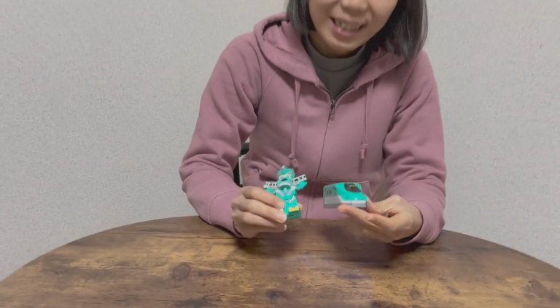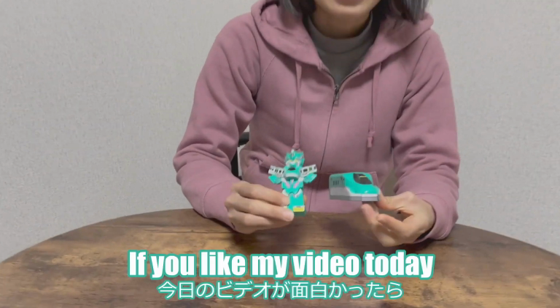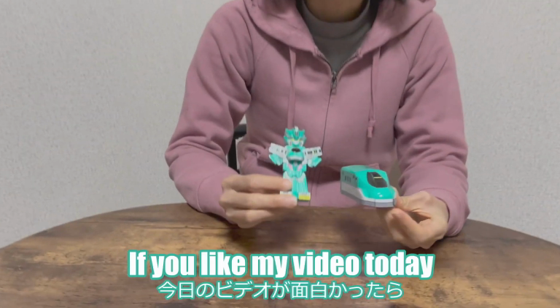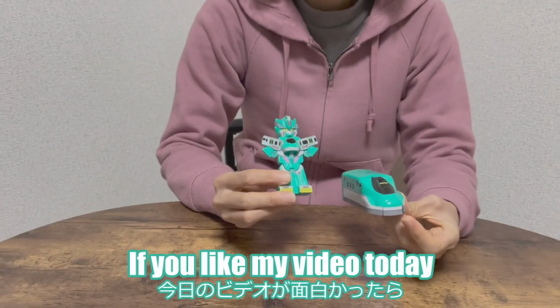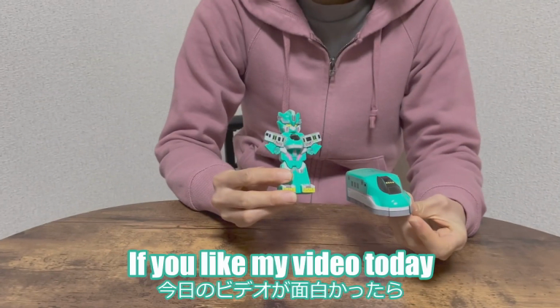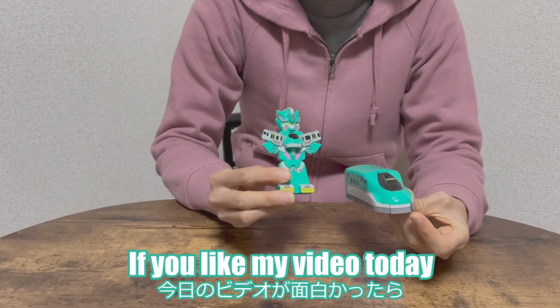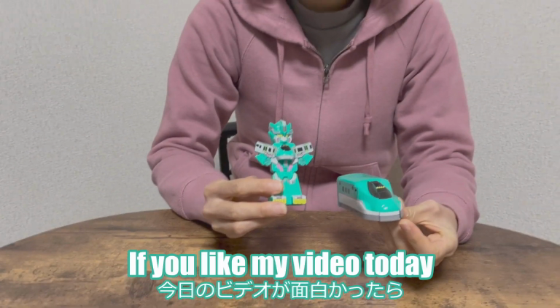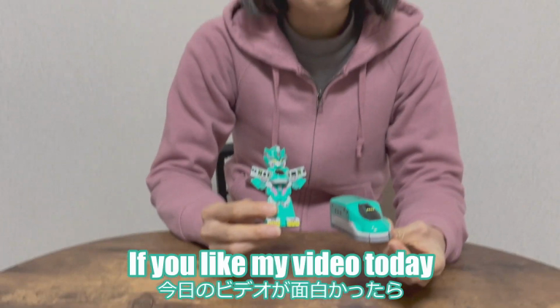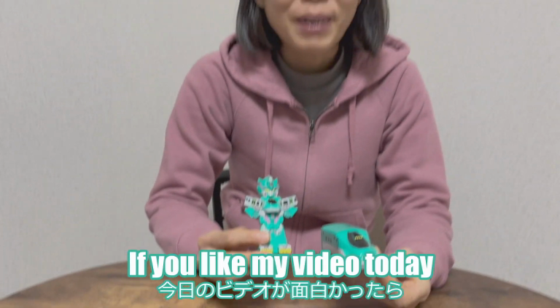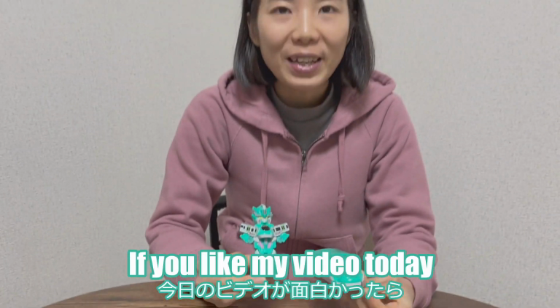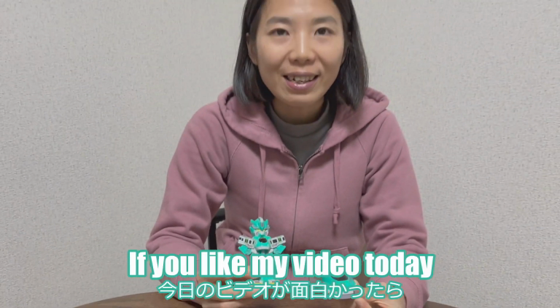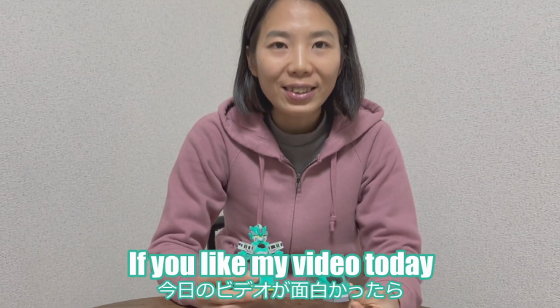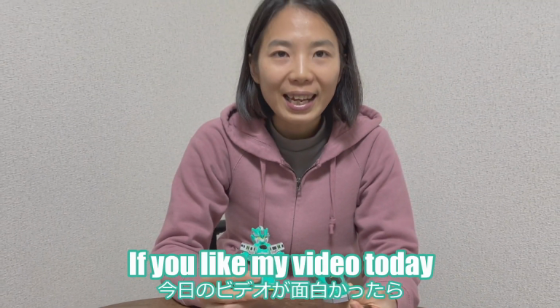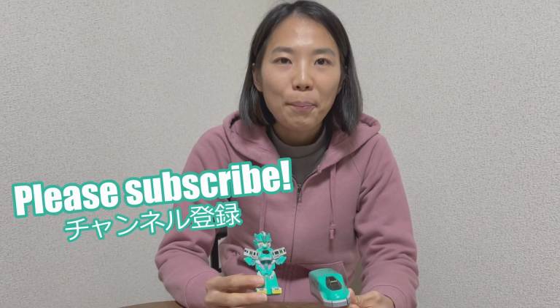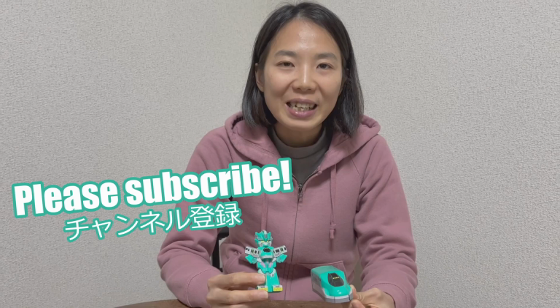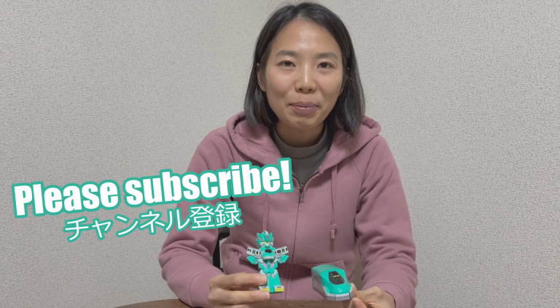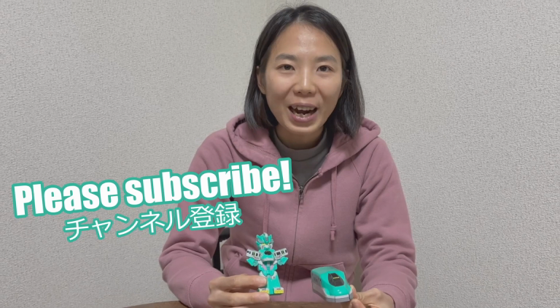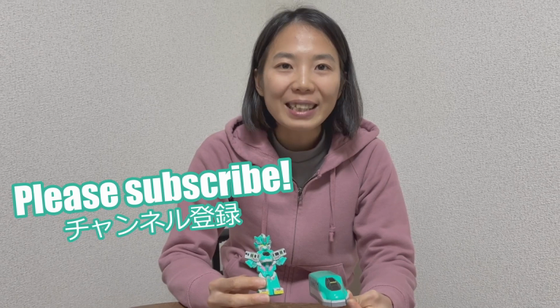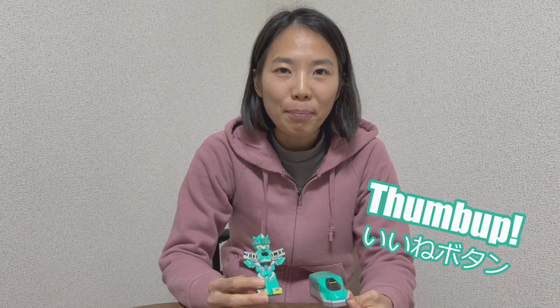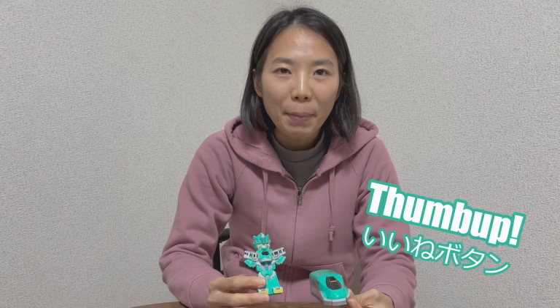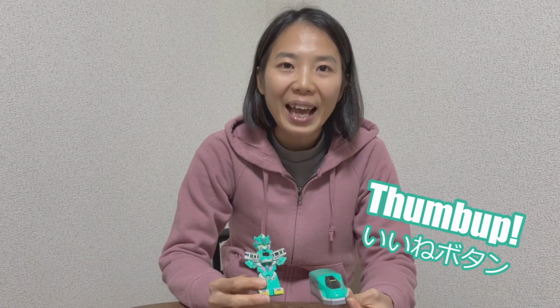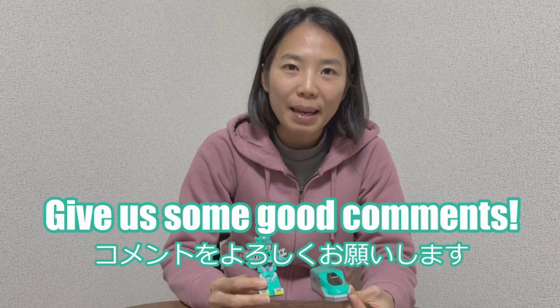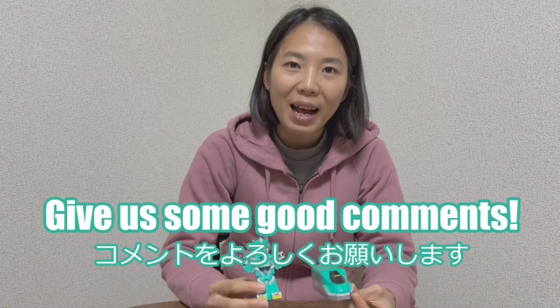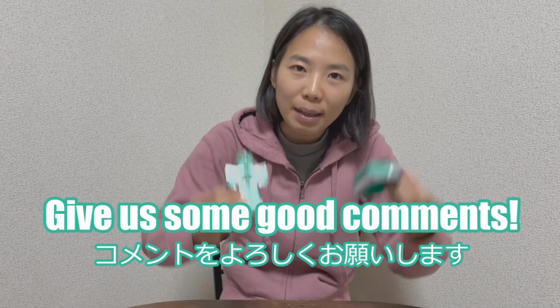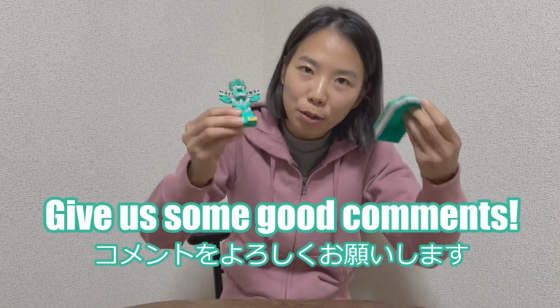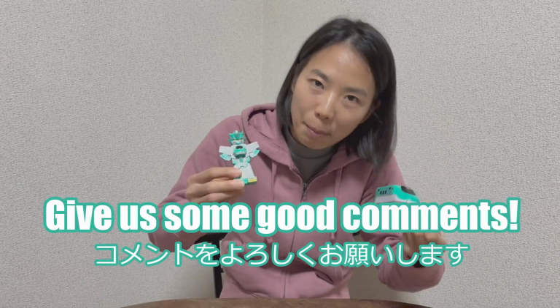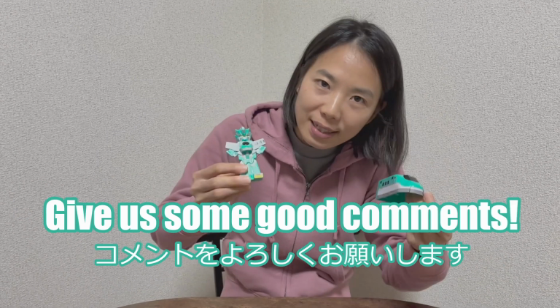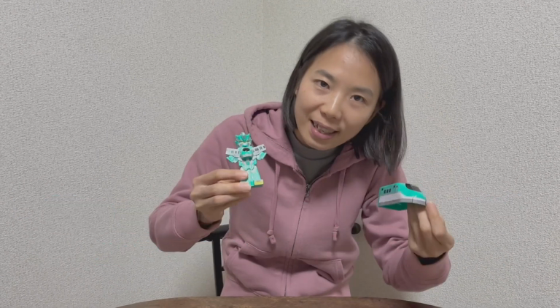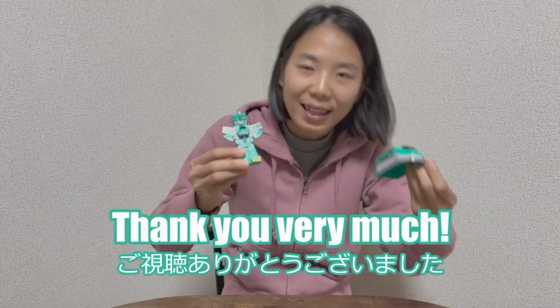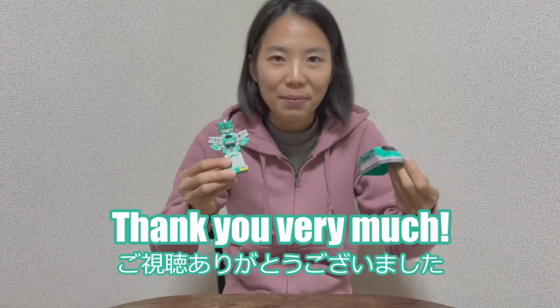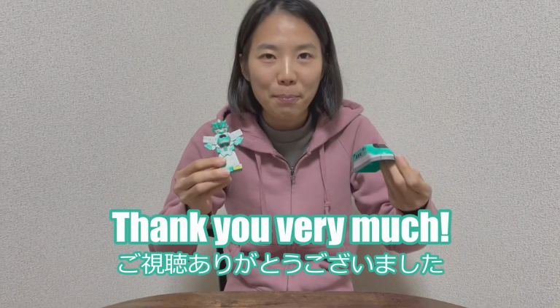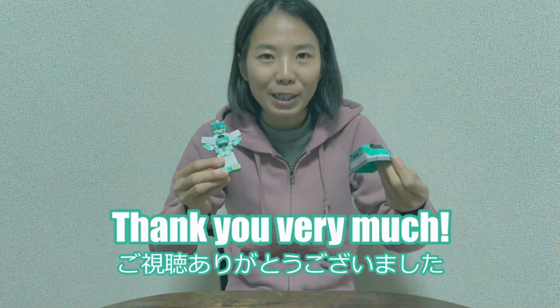If you like my video today, please subscribe, thumbs up, and give us some good comments. Thank you very much.